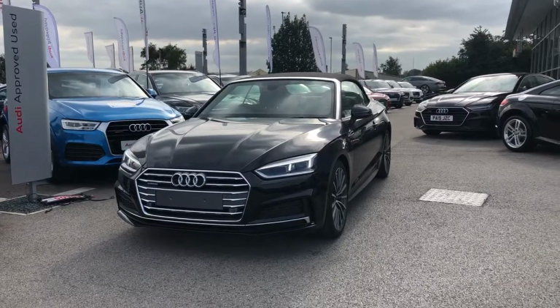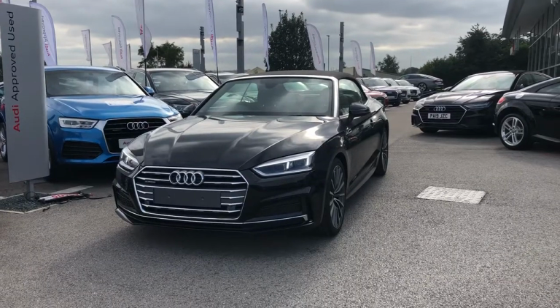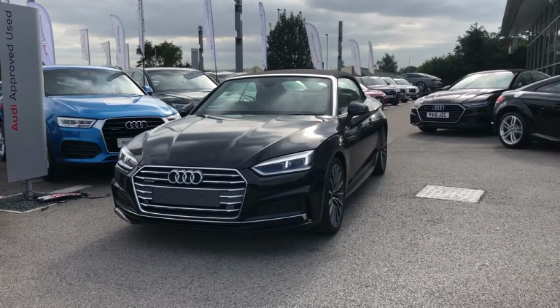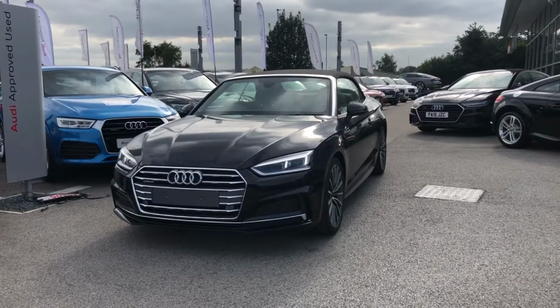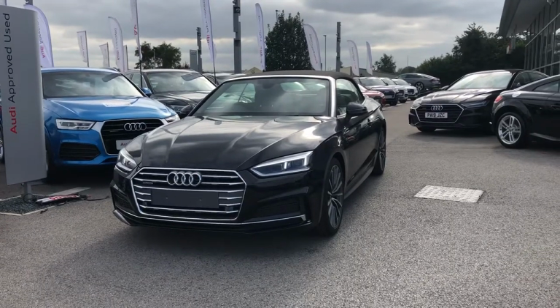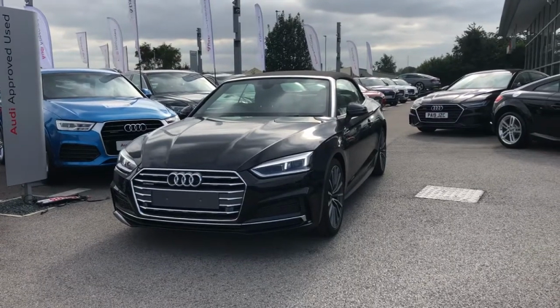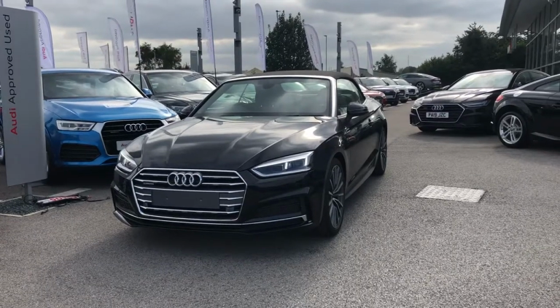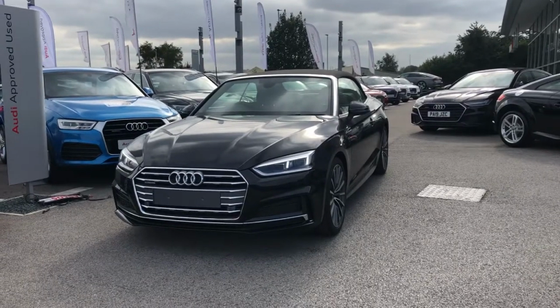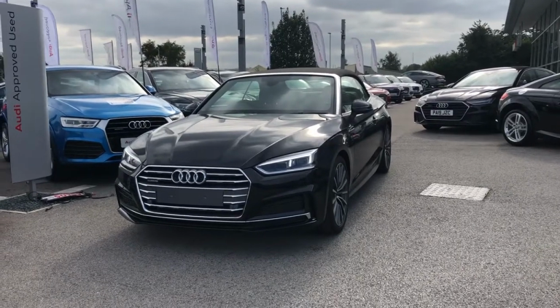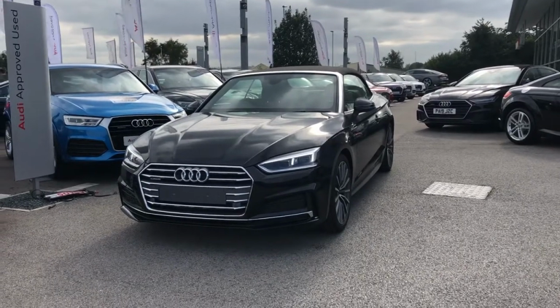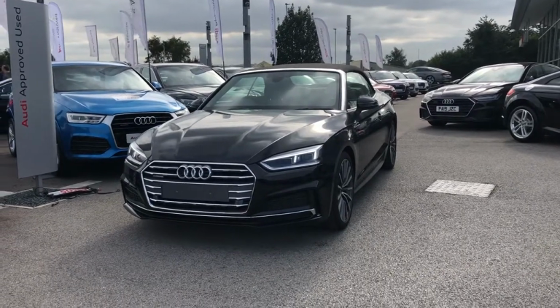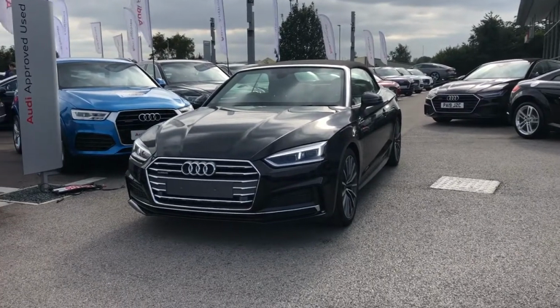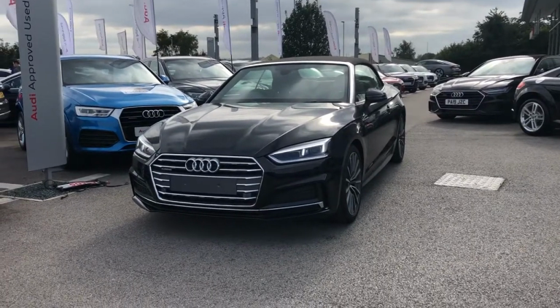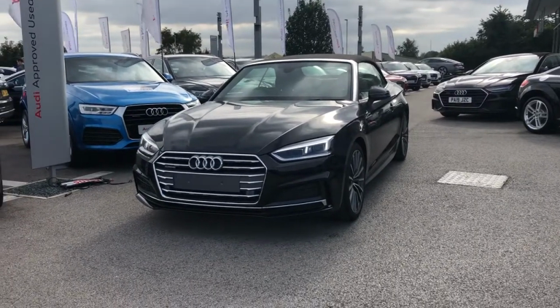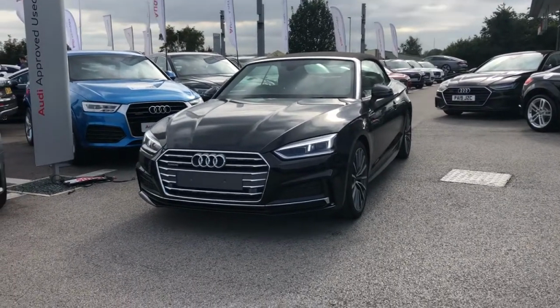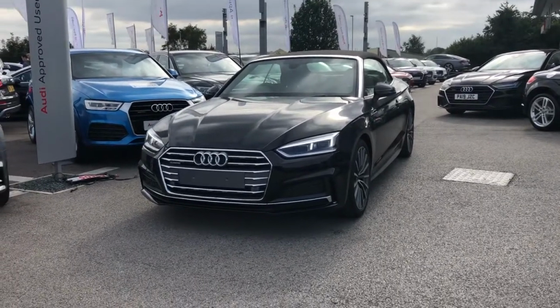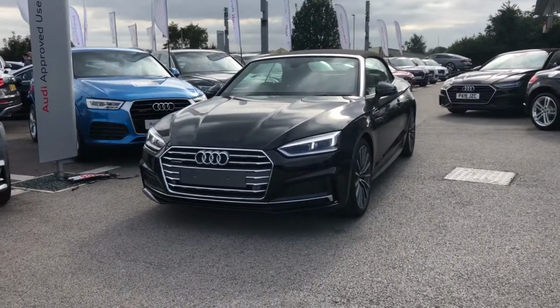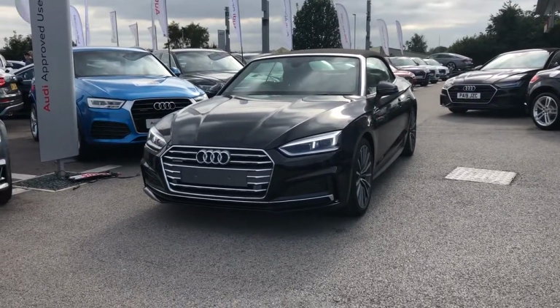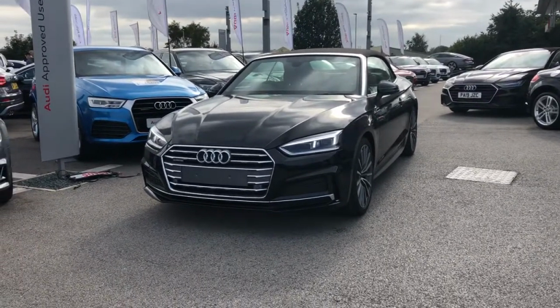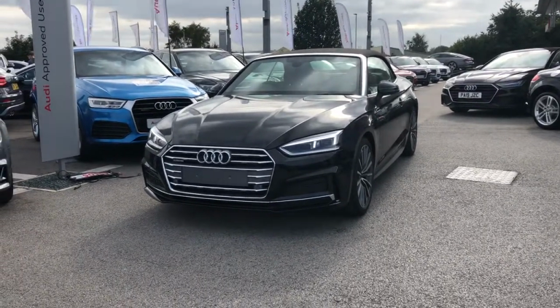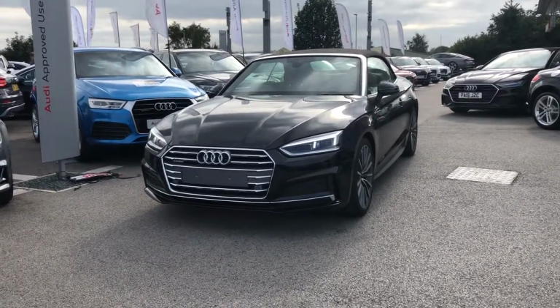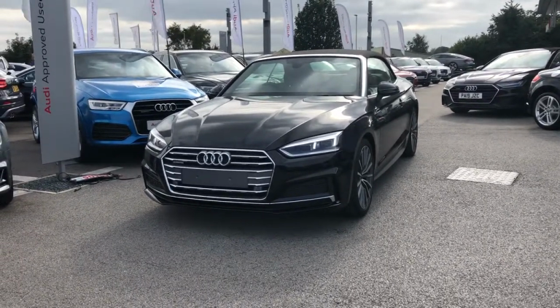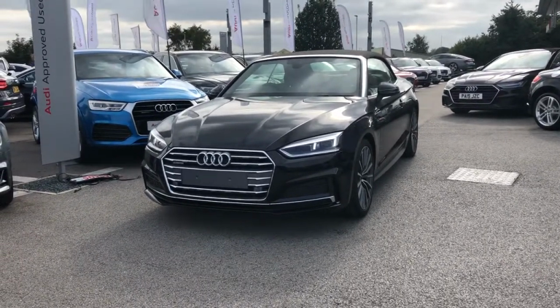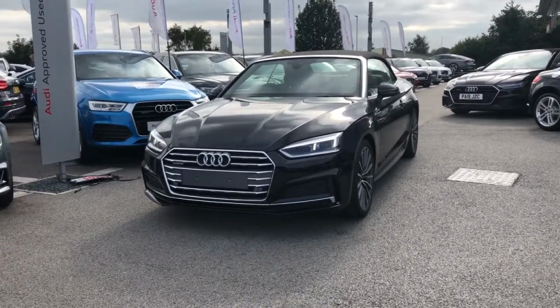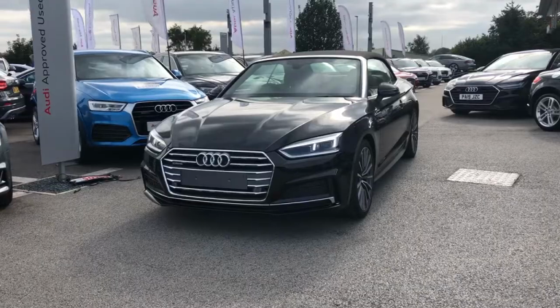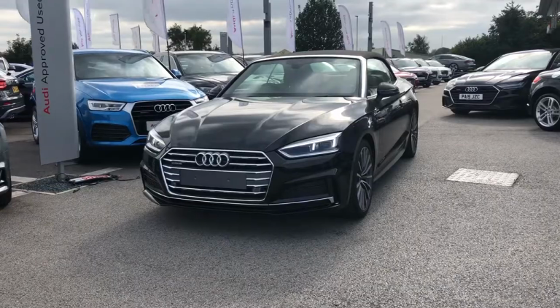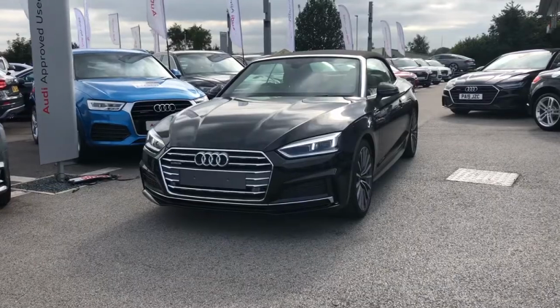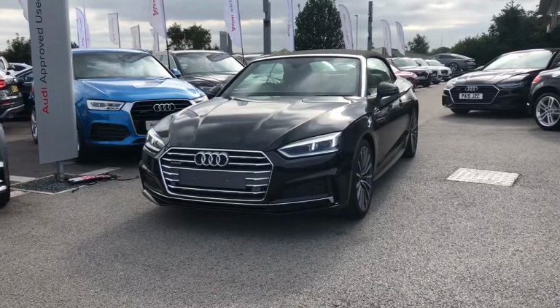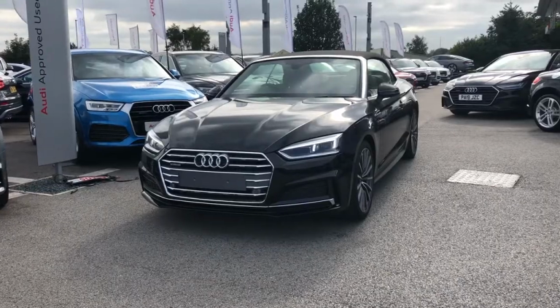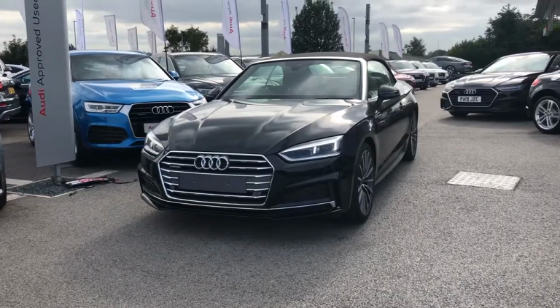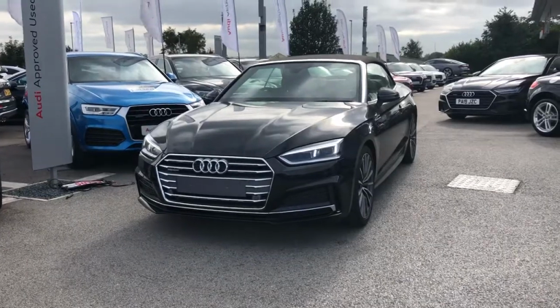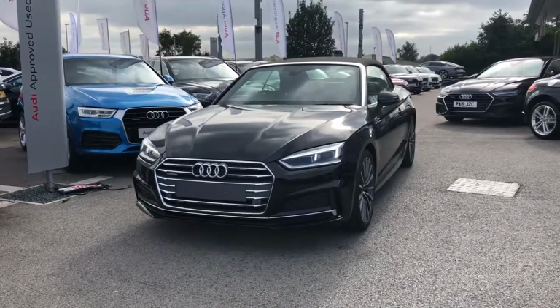Hello and welcome to Blackburn Audi. My name is Elliot Danson and today I'll be talking you through this Audi A5 Cabriolet.